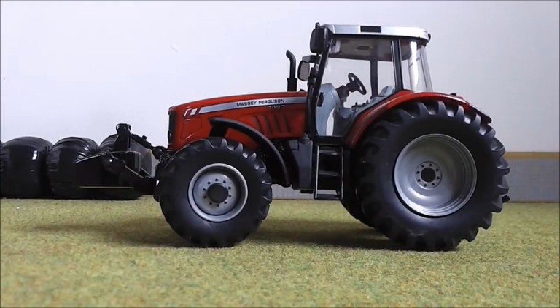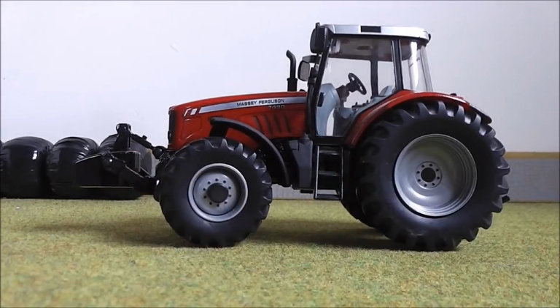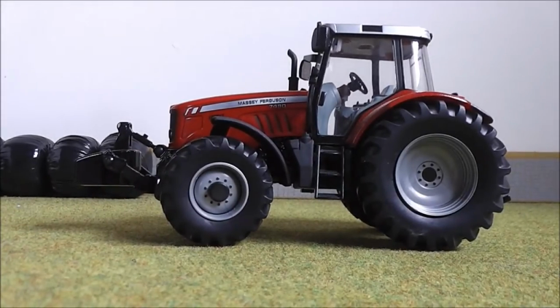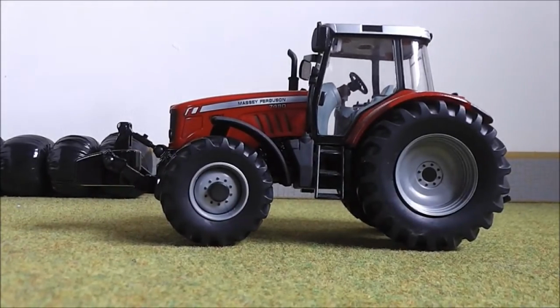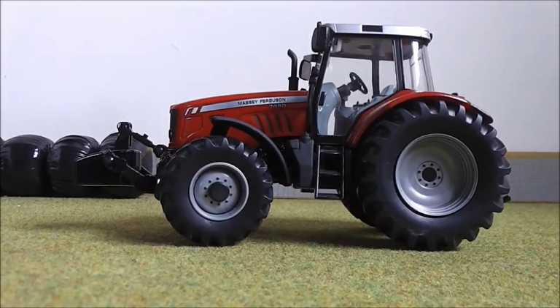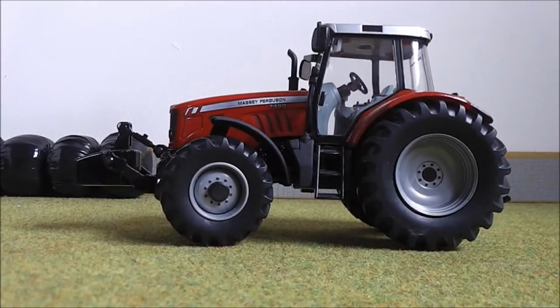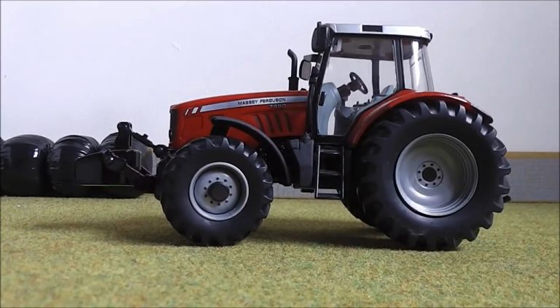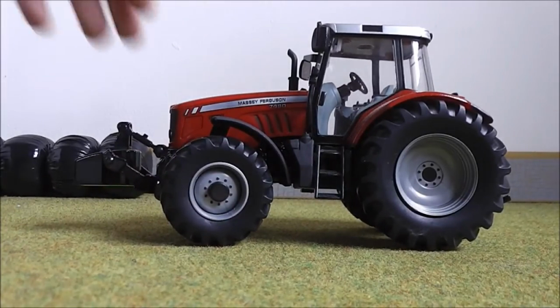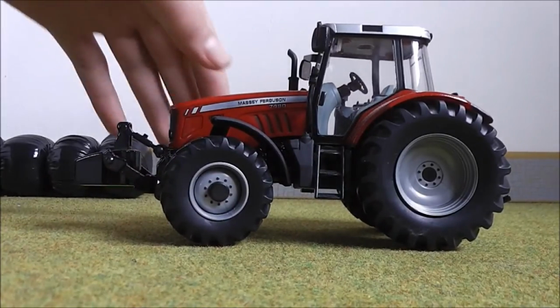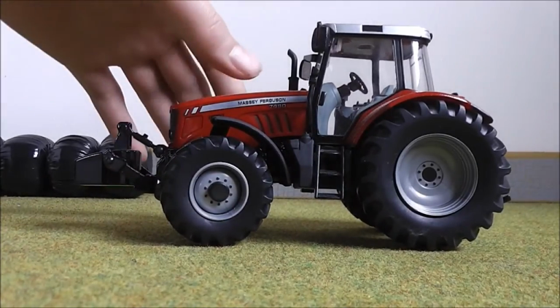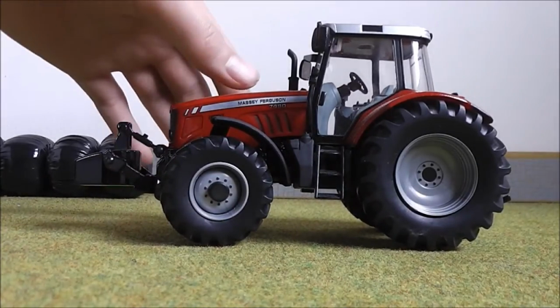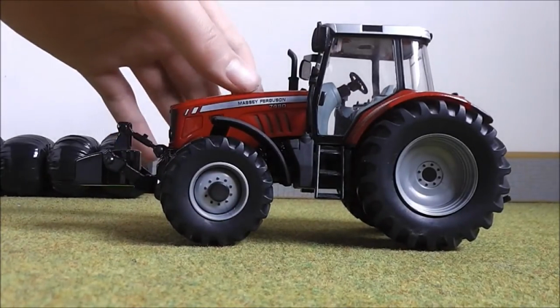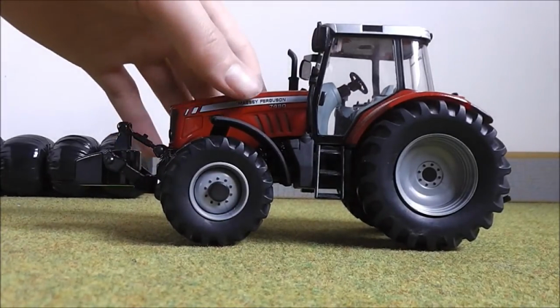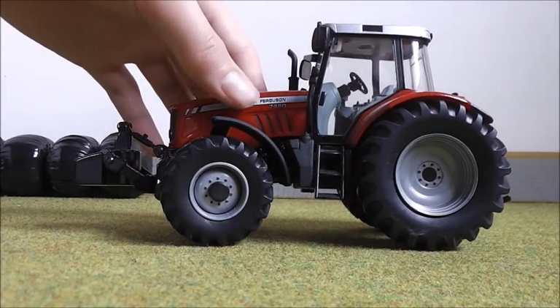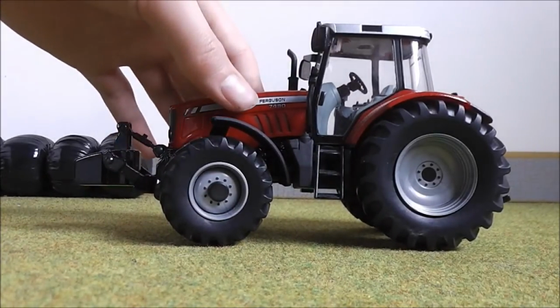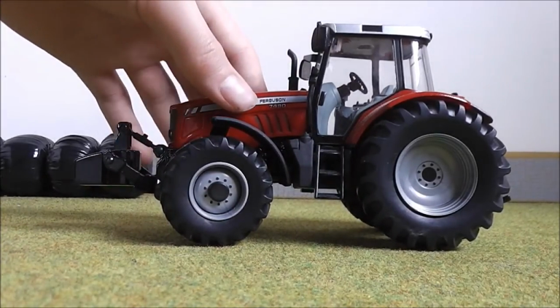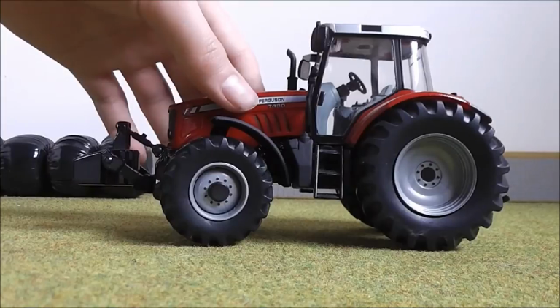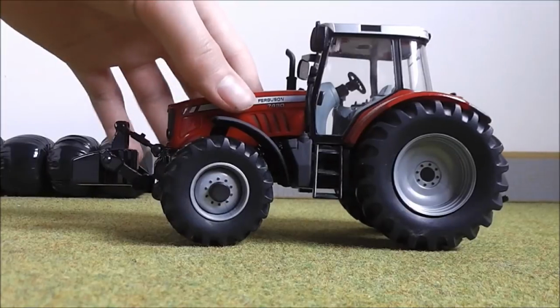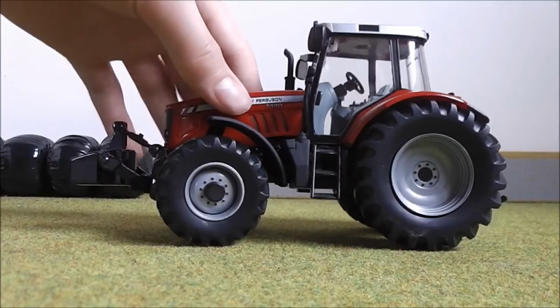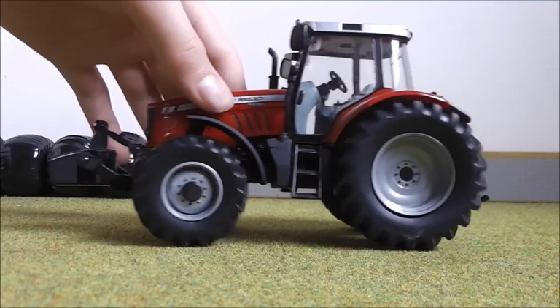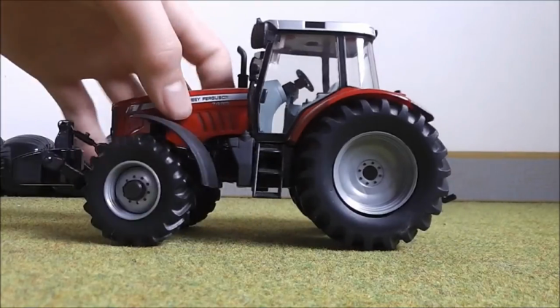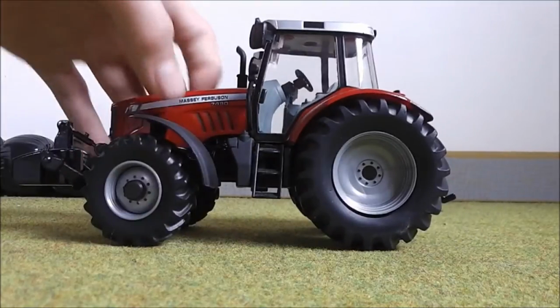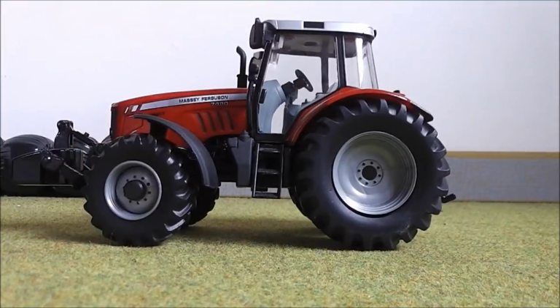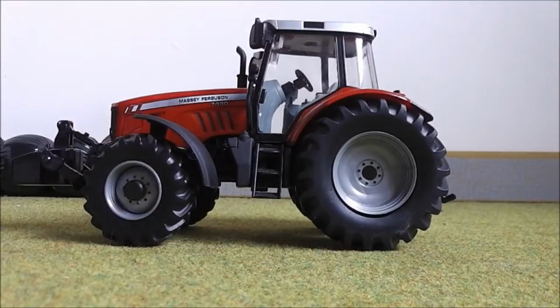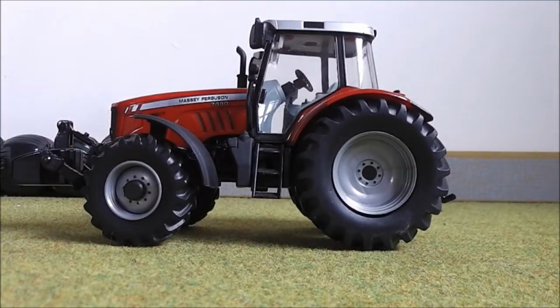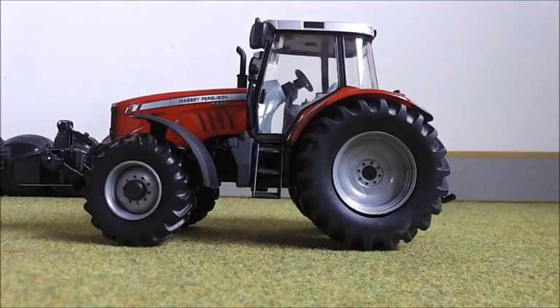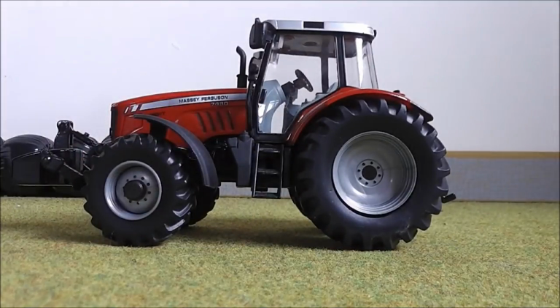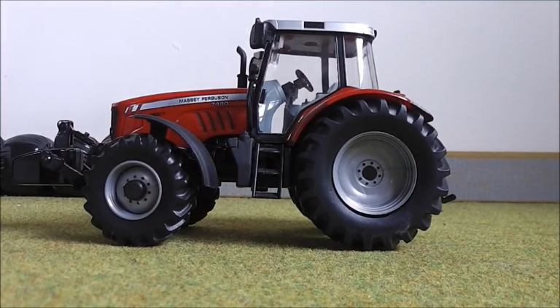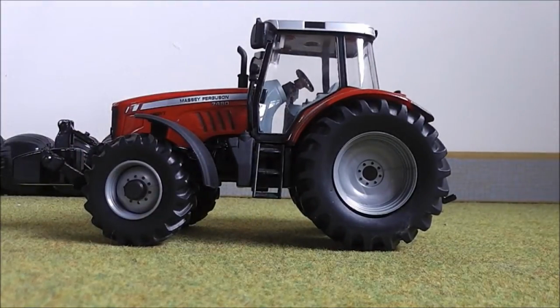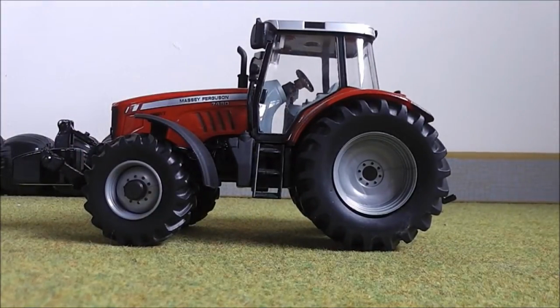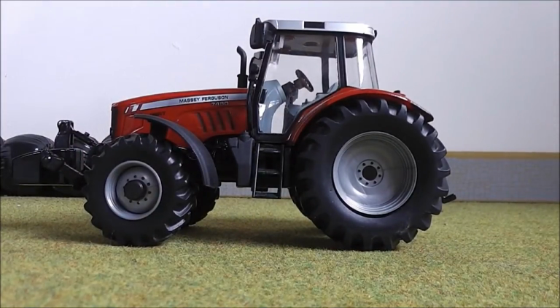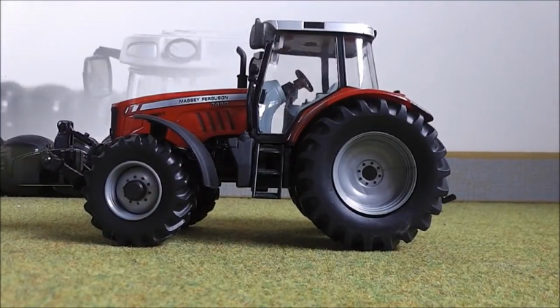But apart from that, the model in my opinion is really, really worth the money. So we'll now move on into the cab.